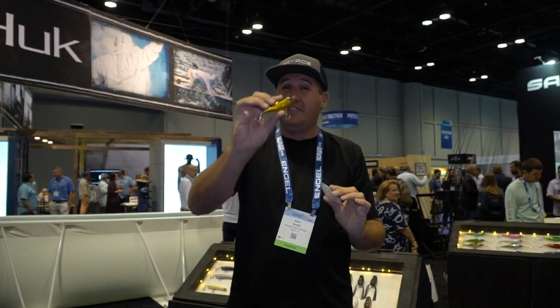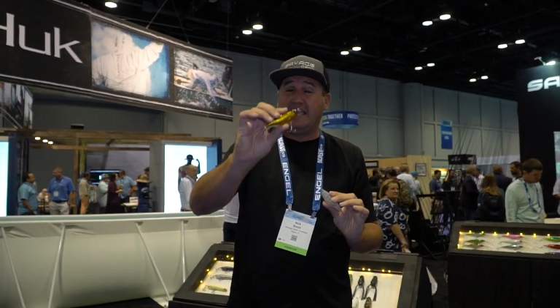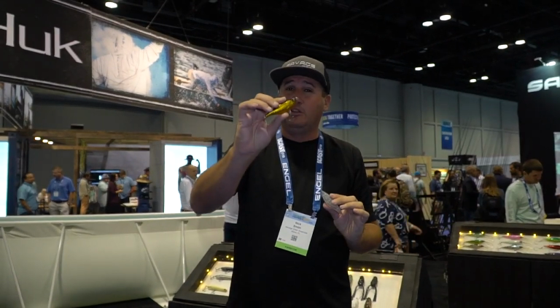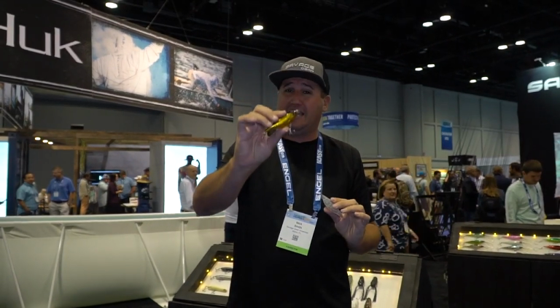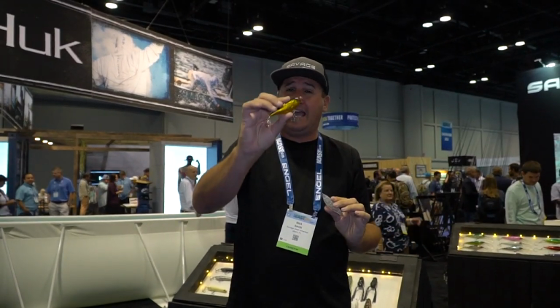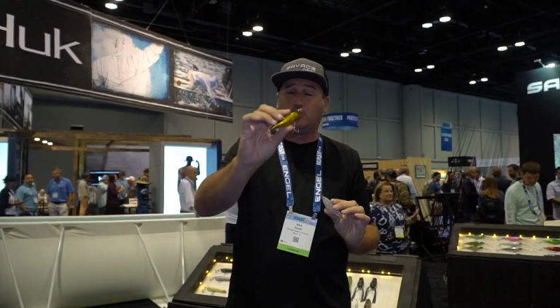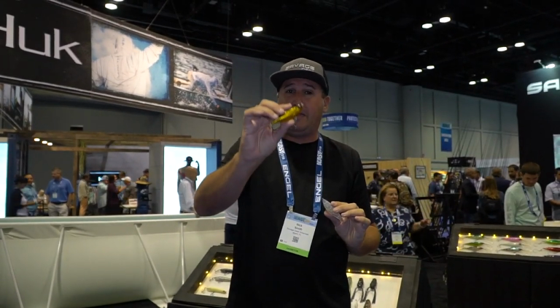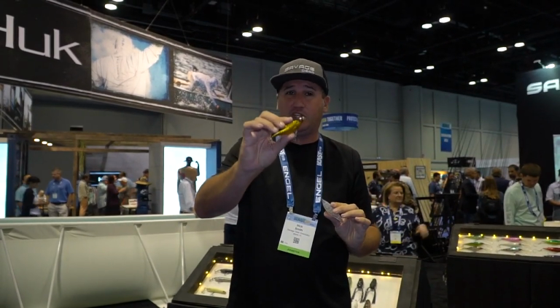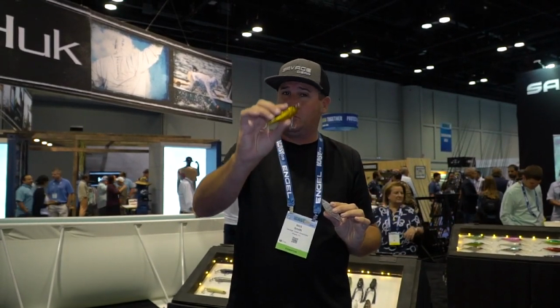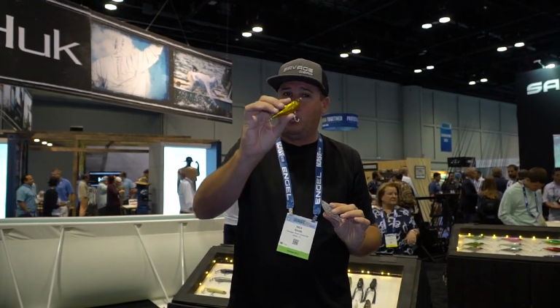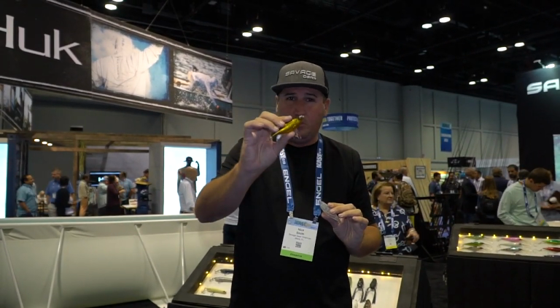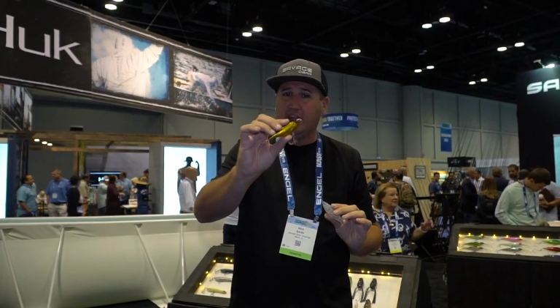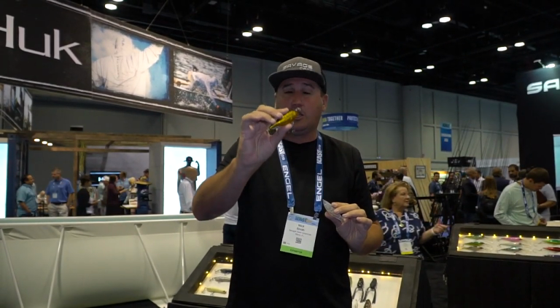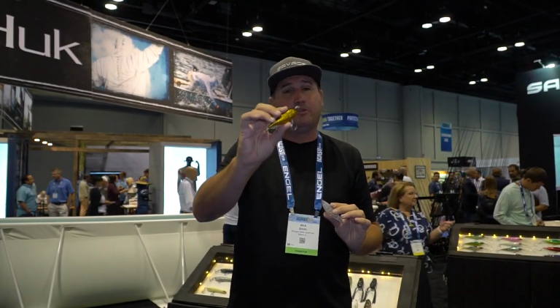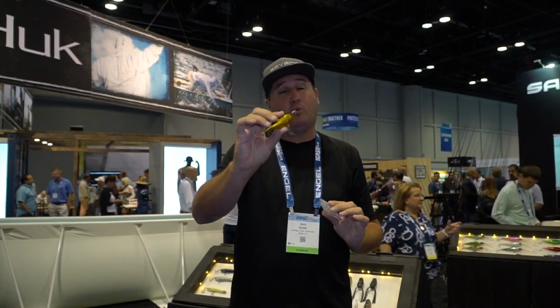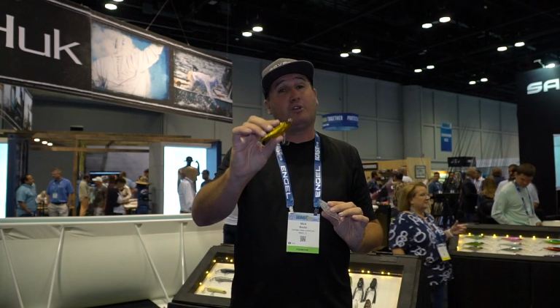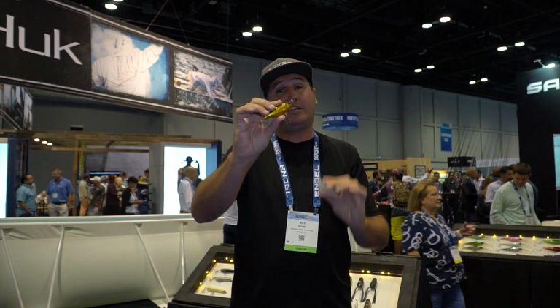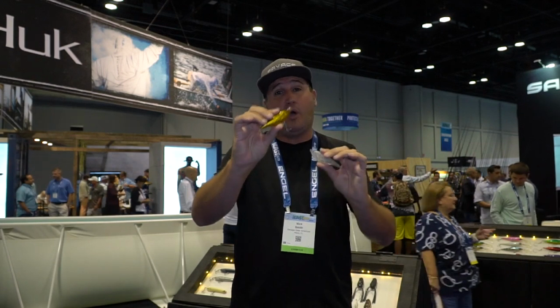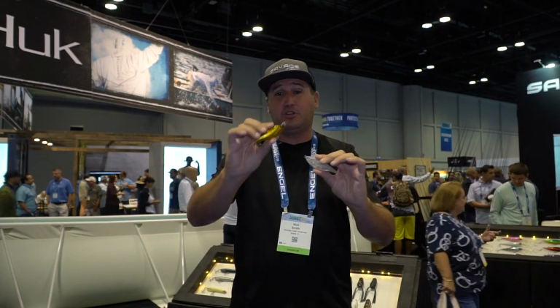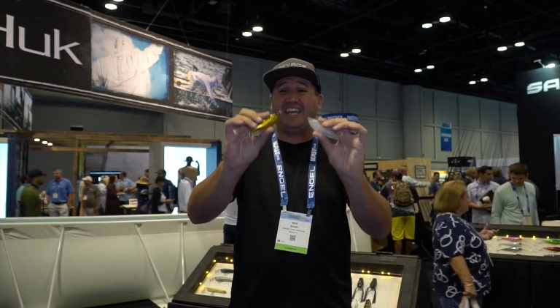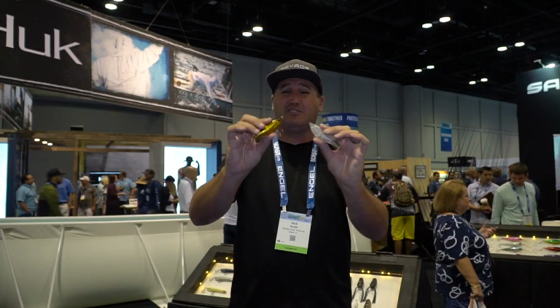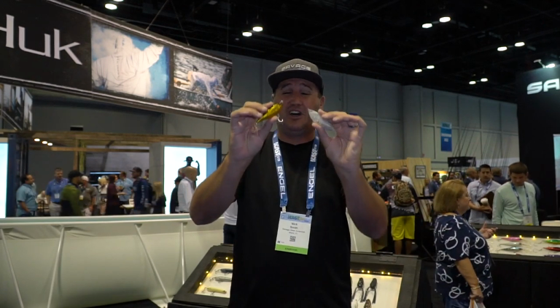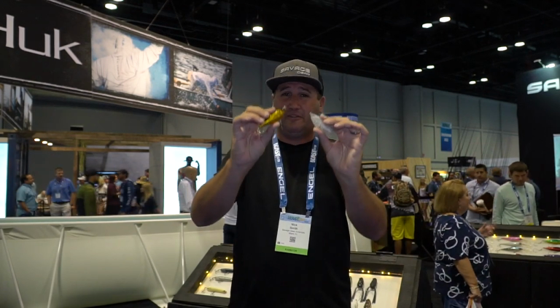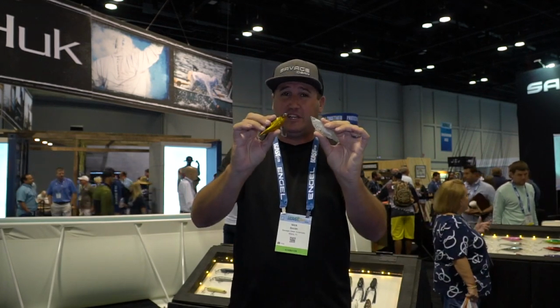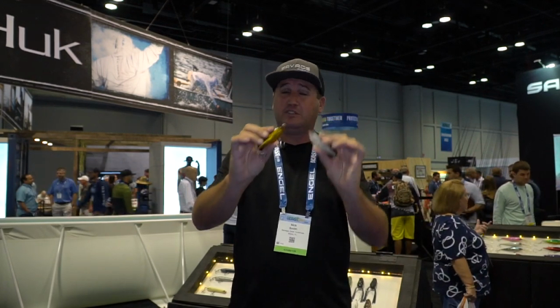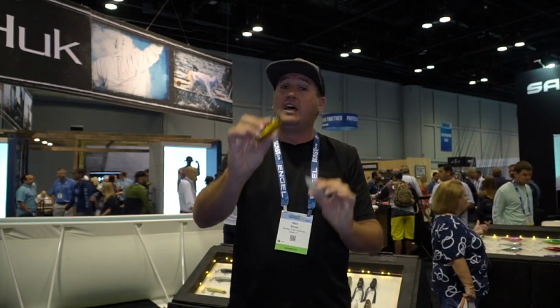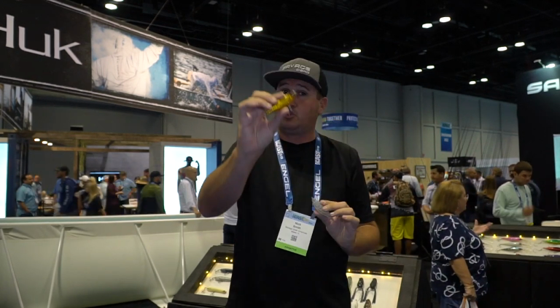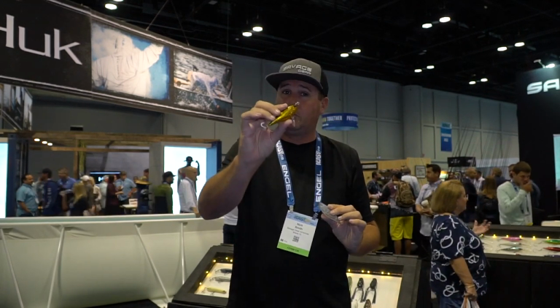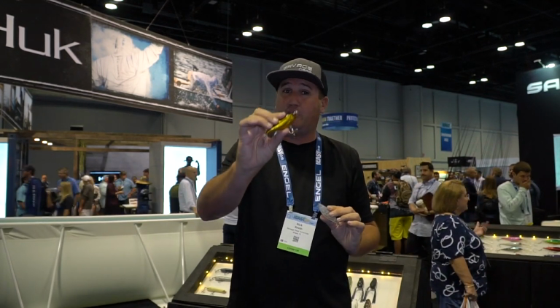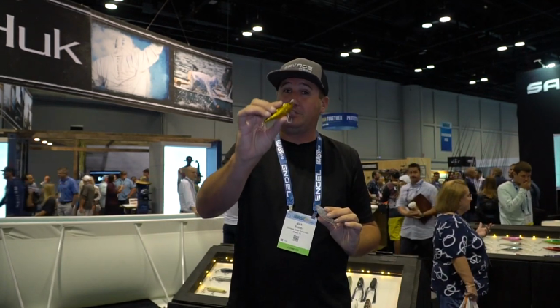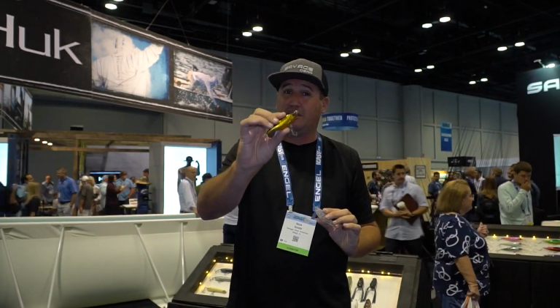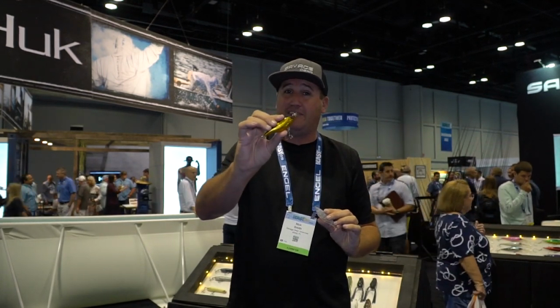This thing looks like a natural baitfish, just wounded, coming through the water like no other. Check it out — ton of different colors. The Twitch Reaper guys, you're gonna love it.